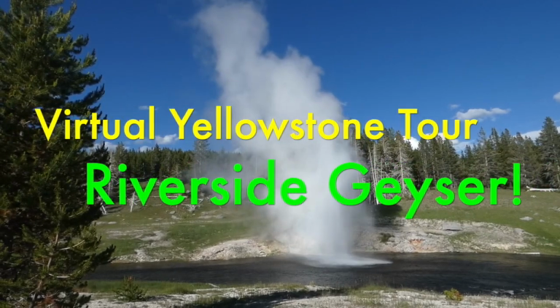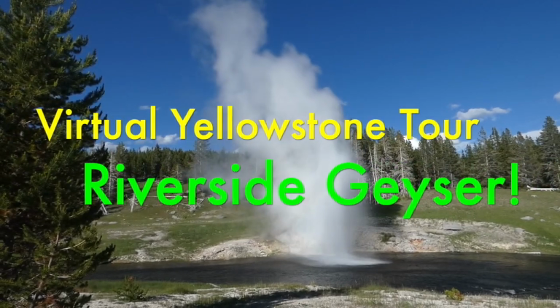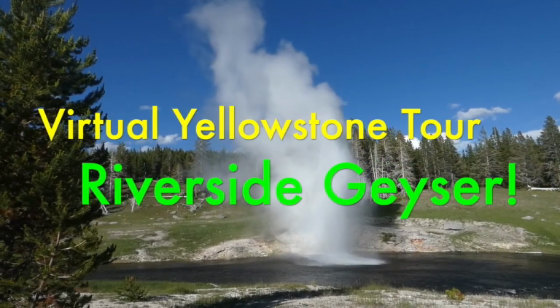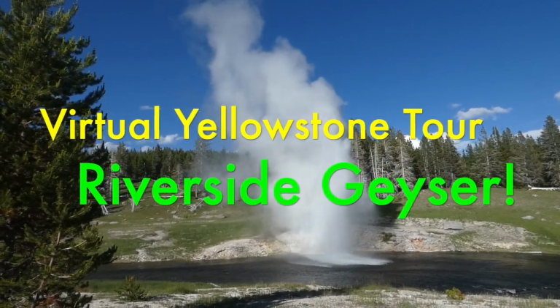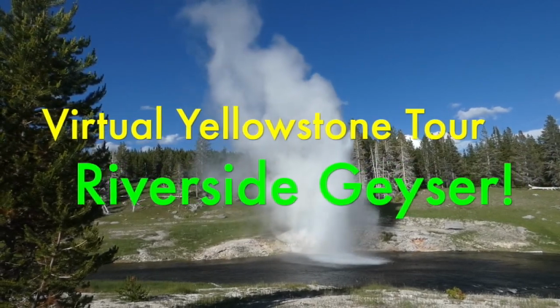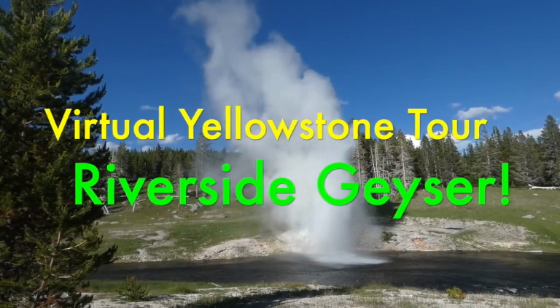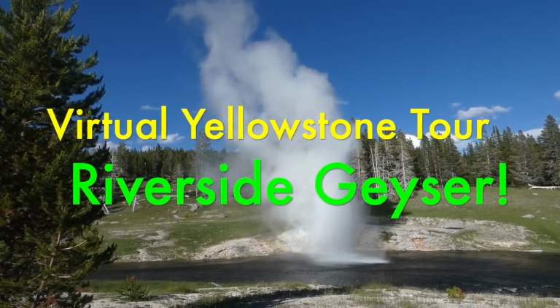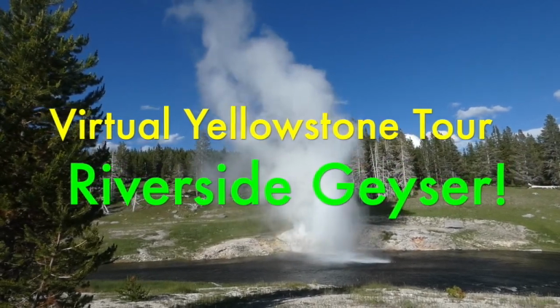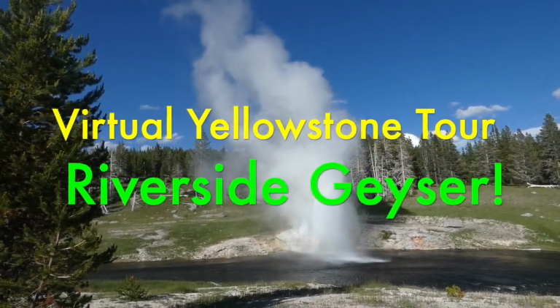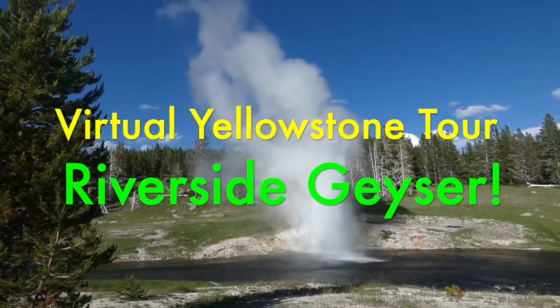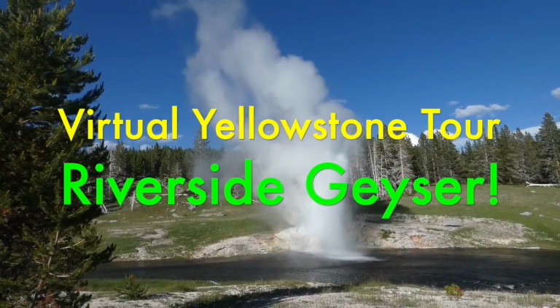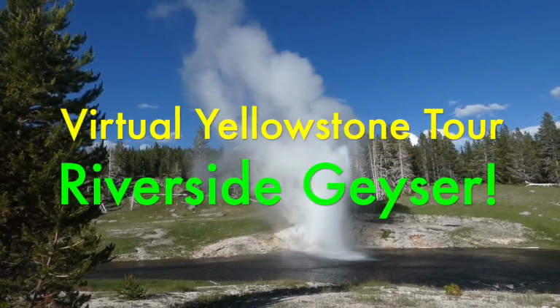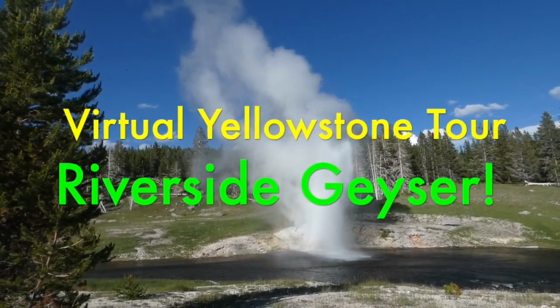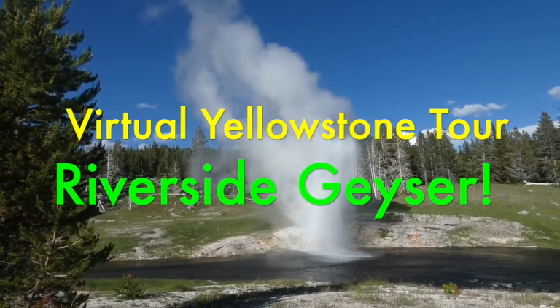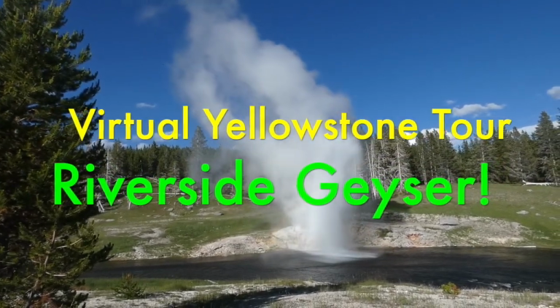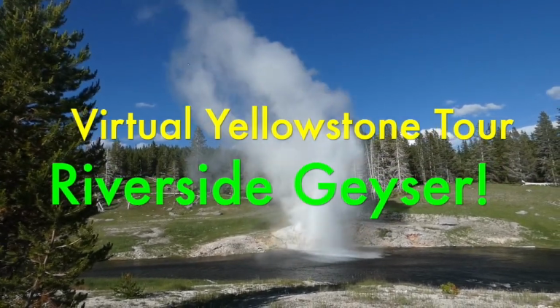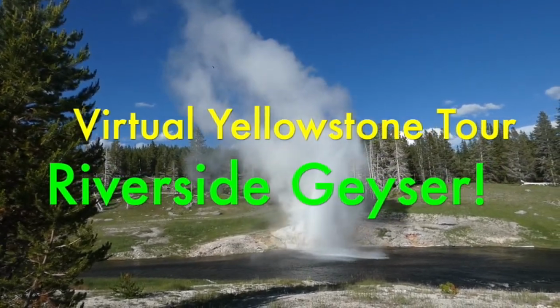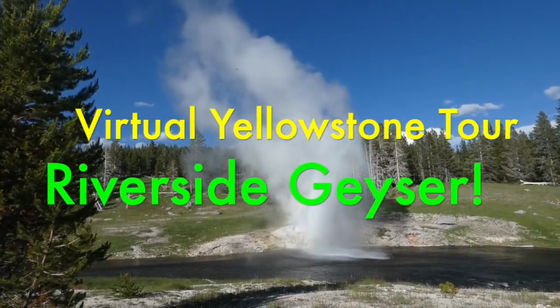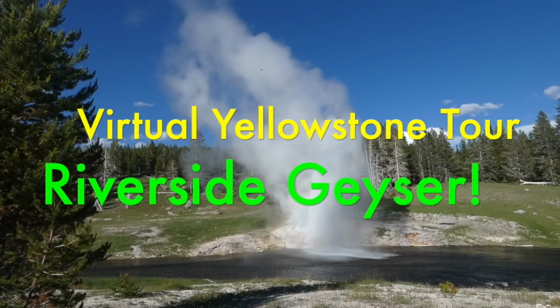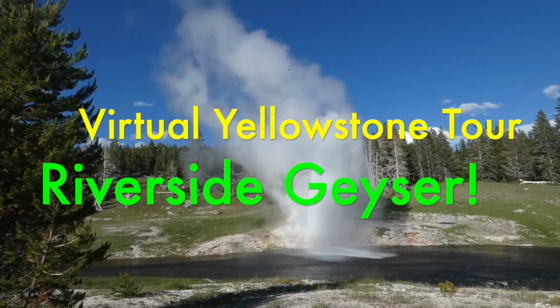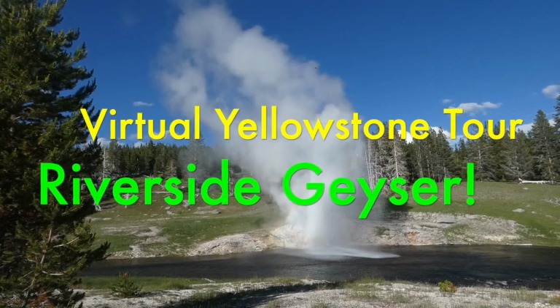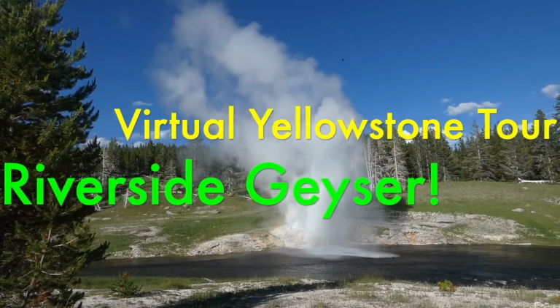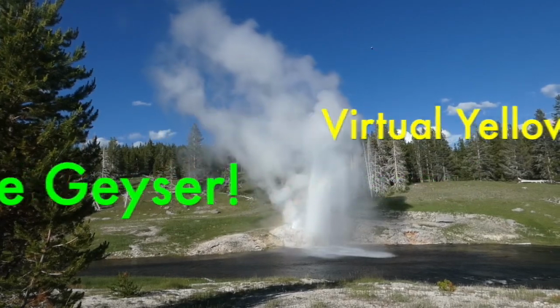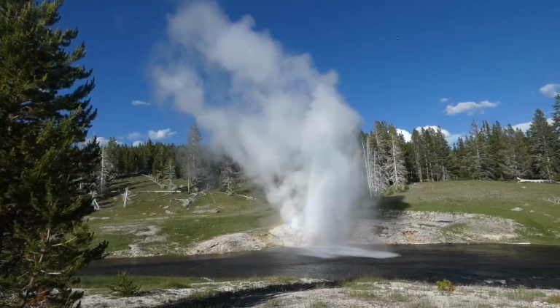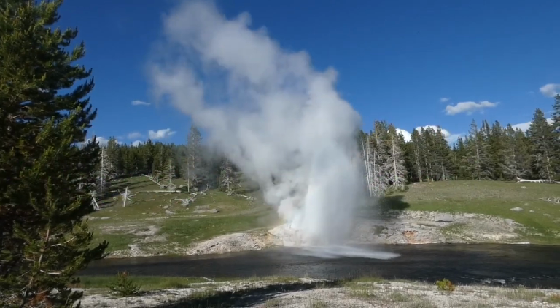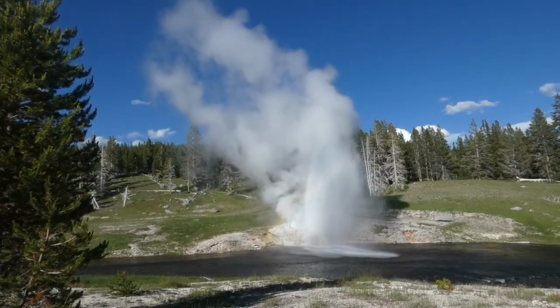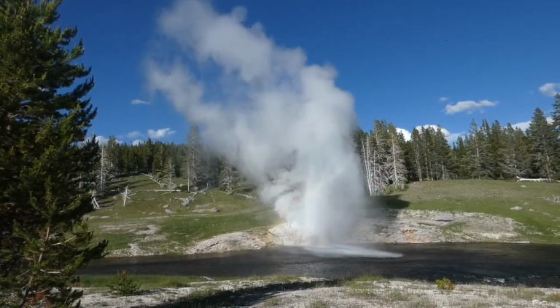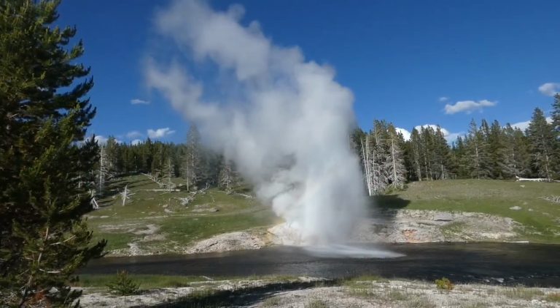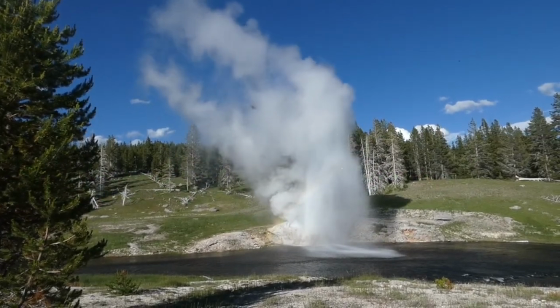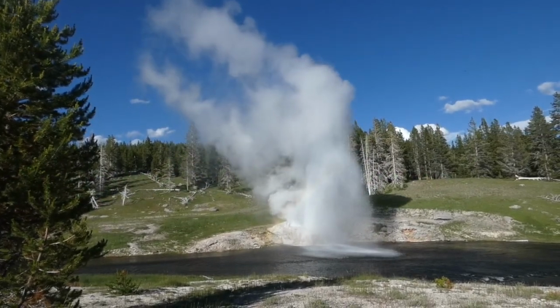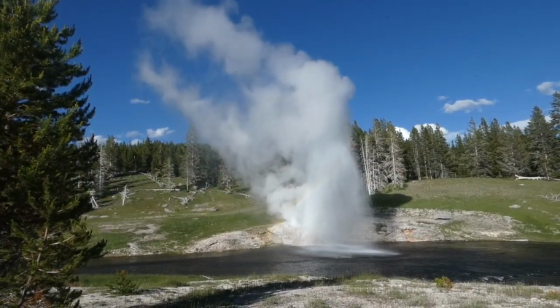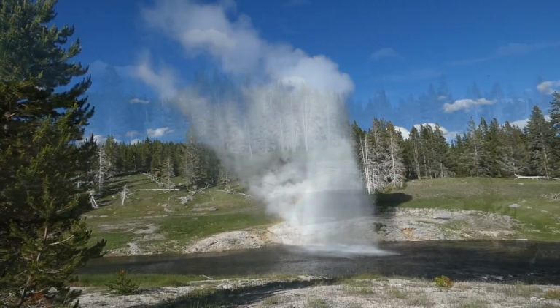Today's virtual Yellowstone tour visits Riverside Geyser, one of the Upper Geyser Basin's five main geysers.